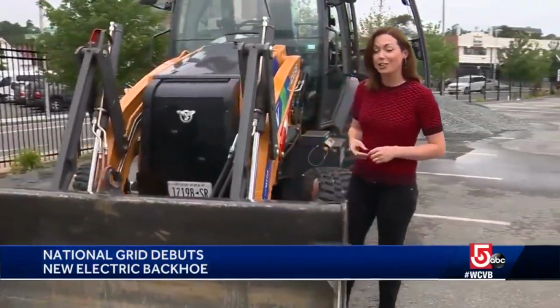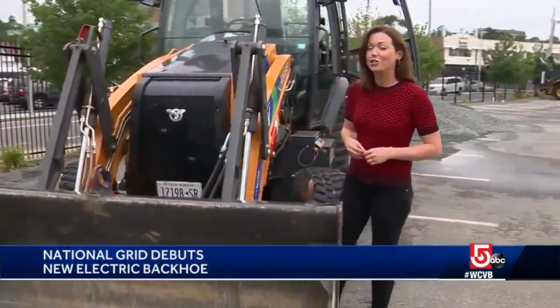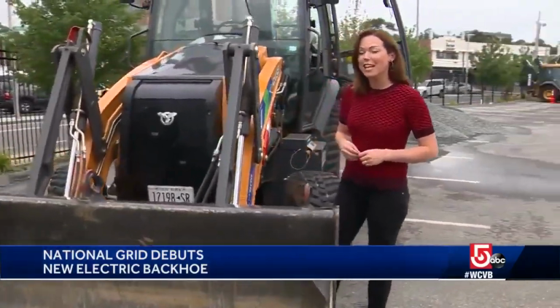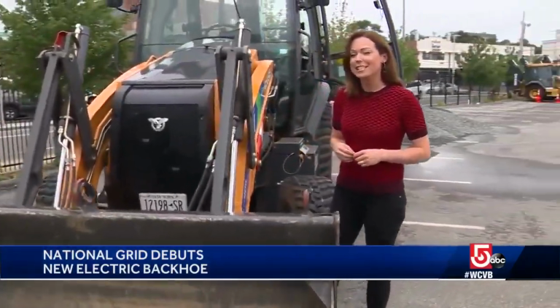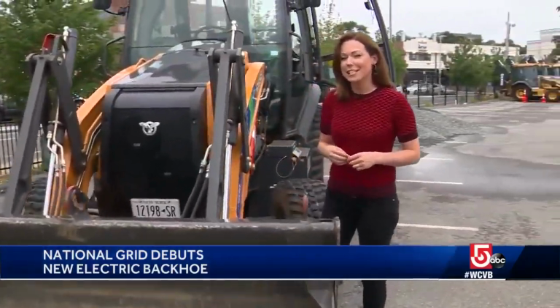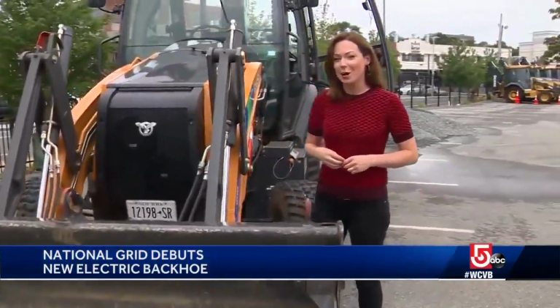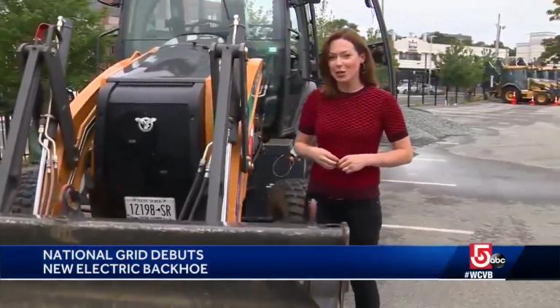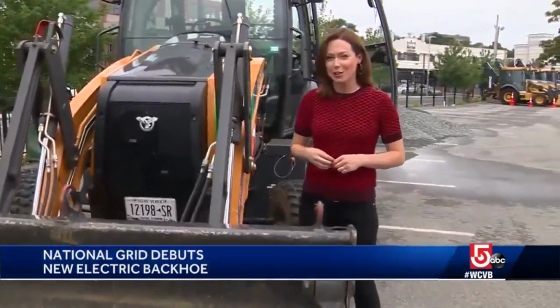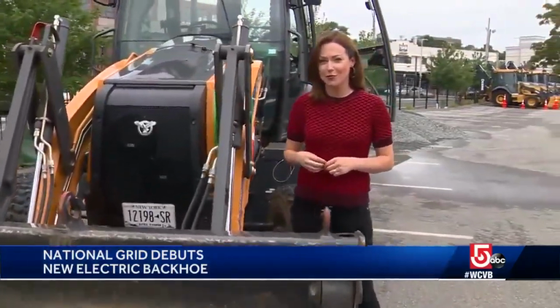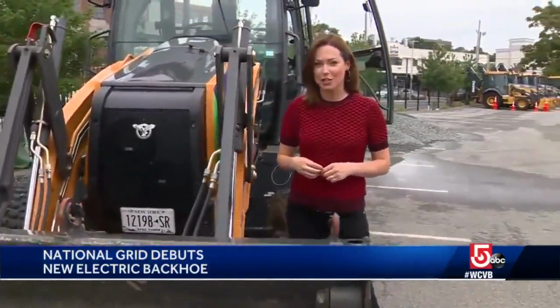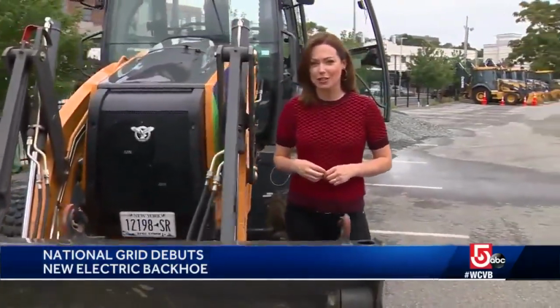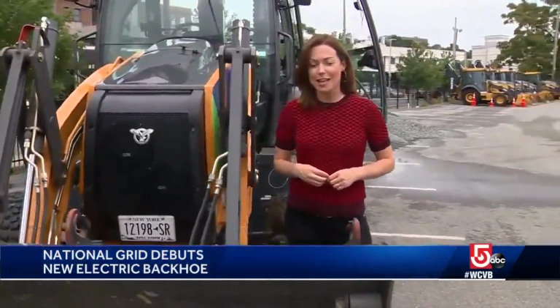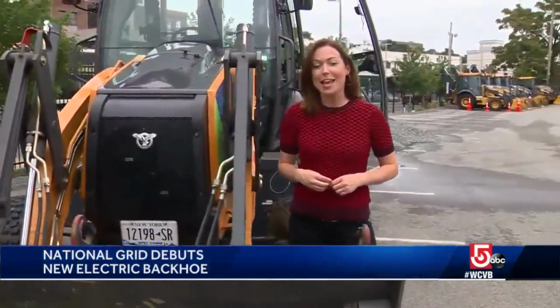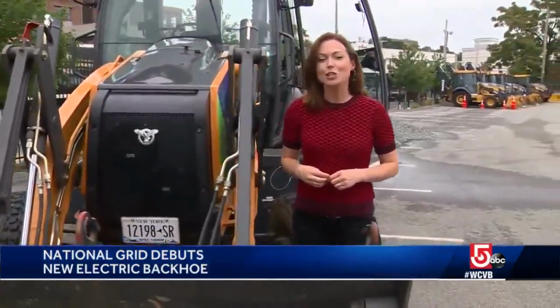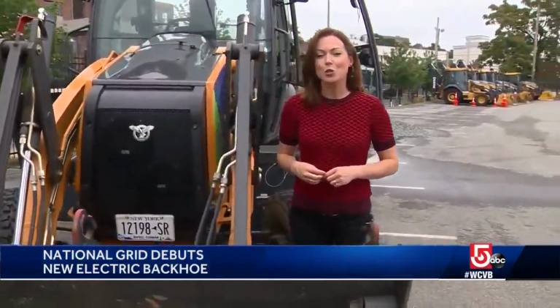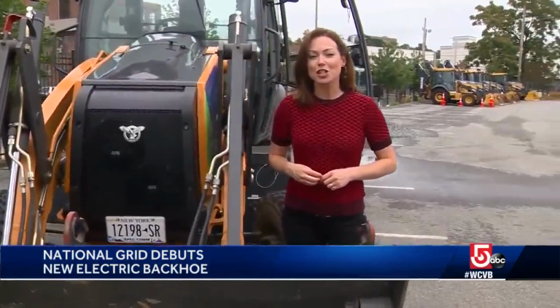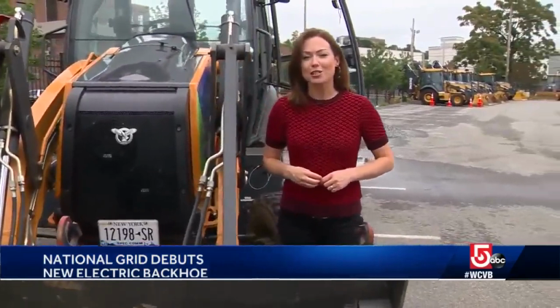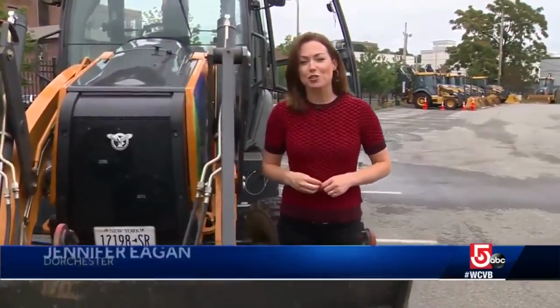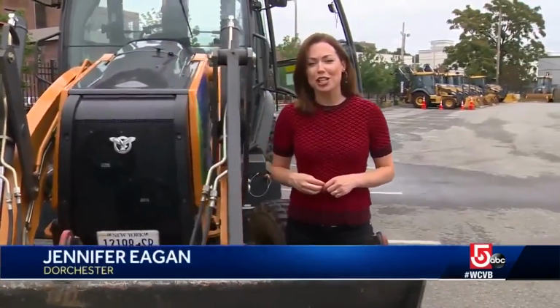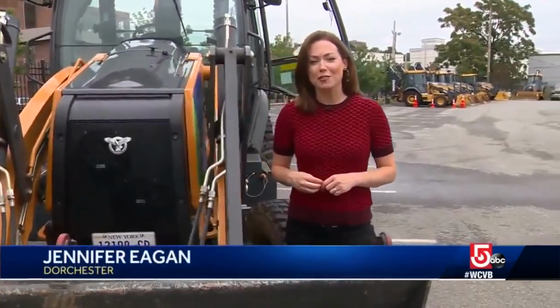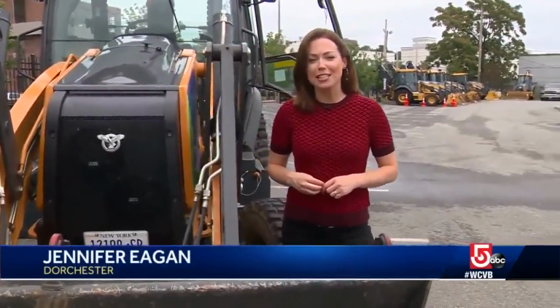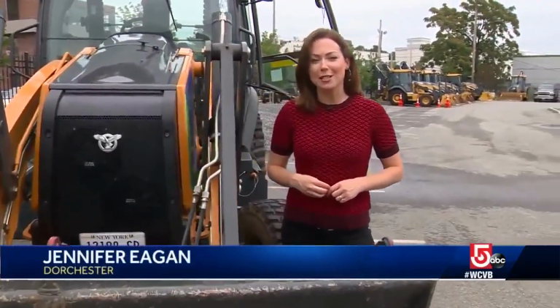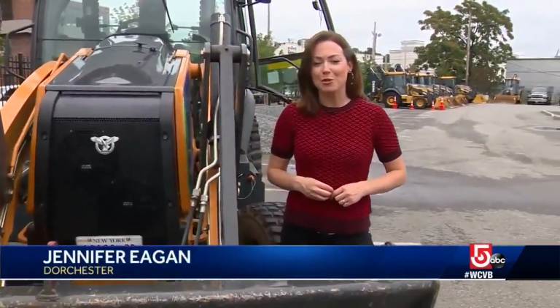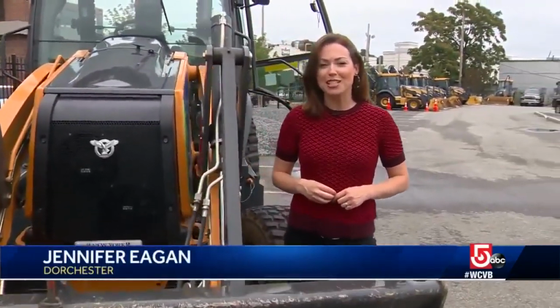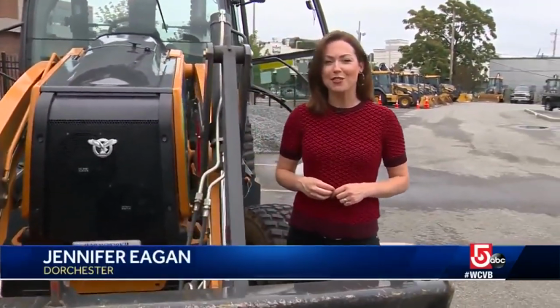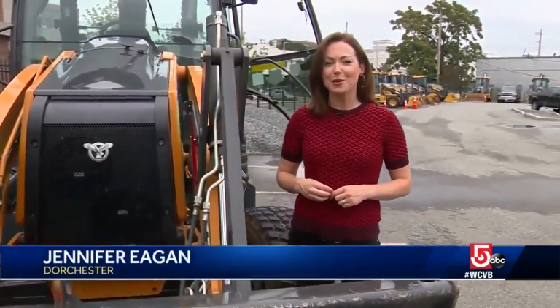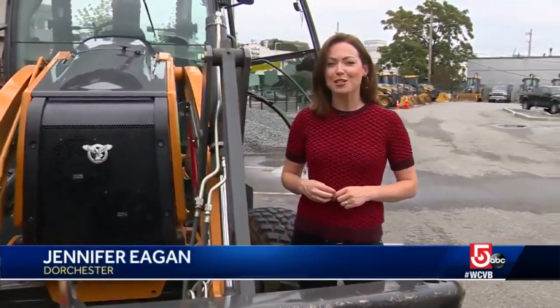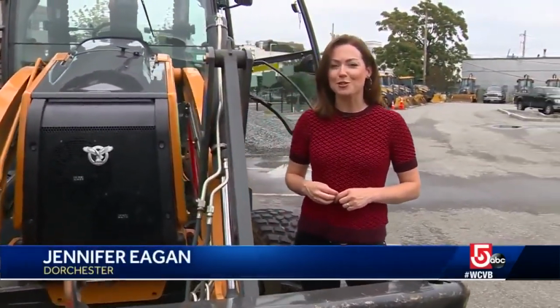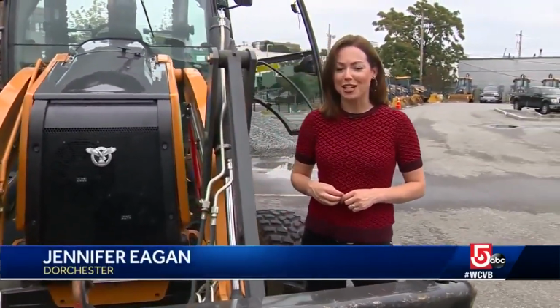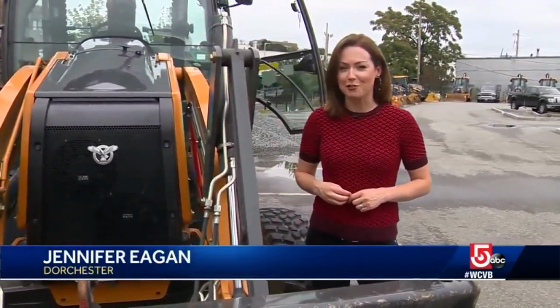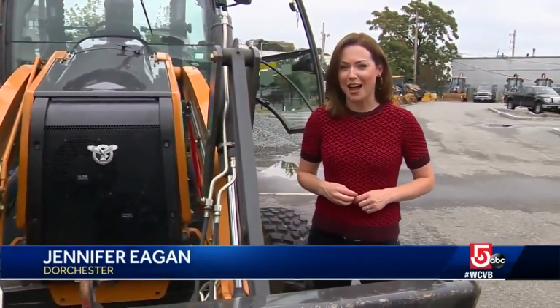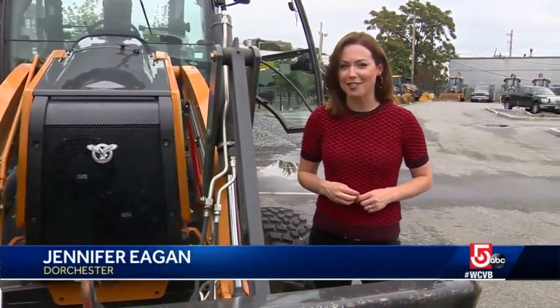They're testing it out in the field. In Dorchester, Jennifer Egan, WCVB NewsCenter 5.